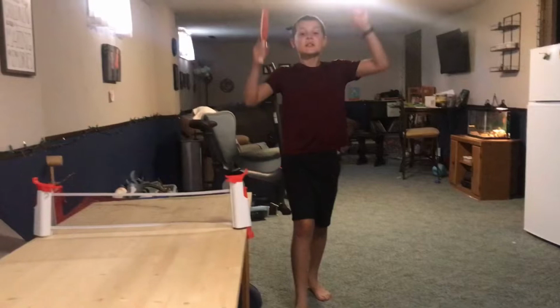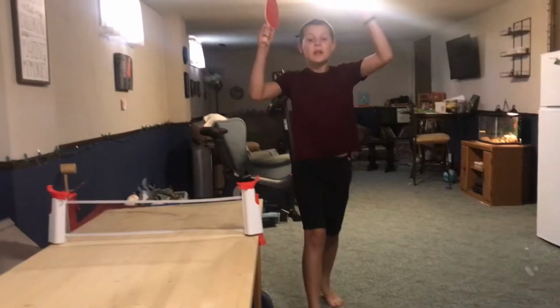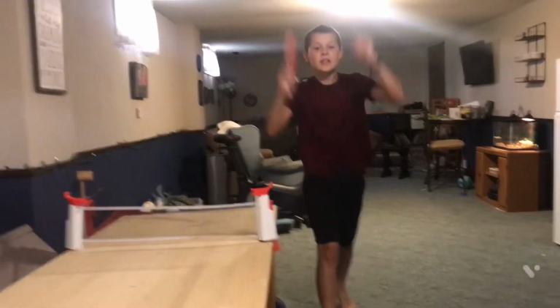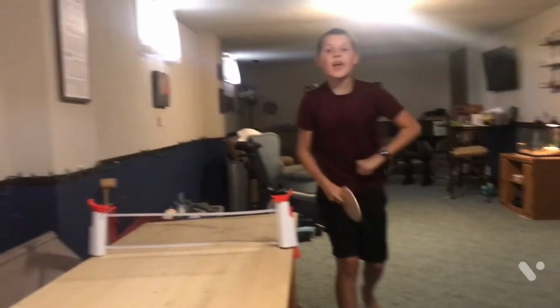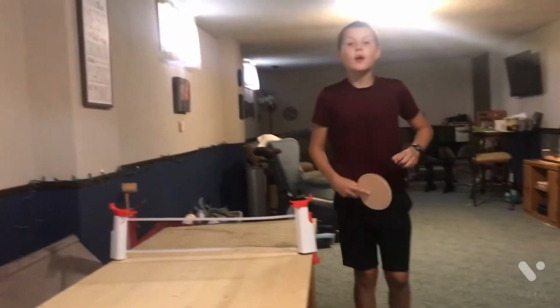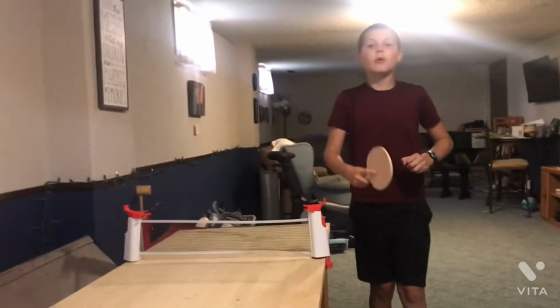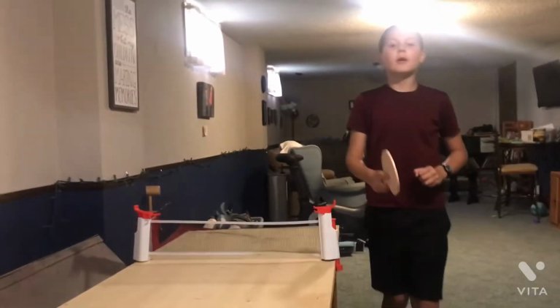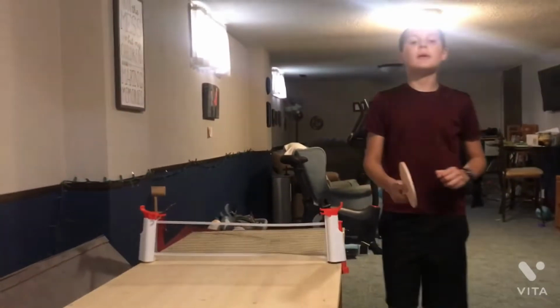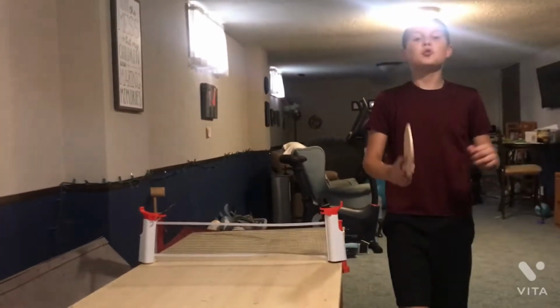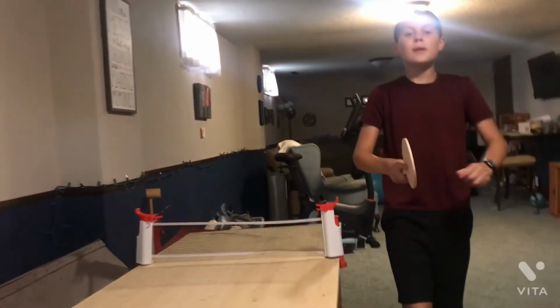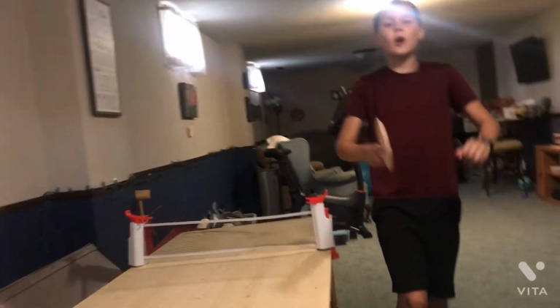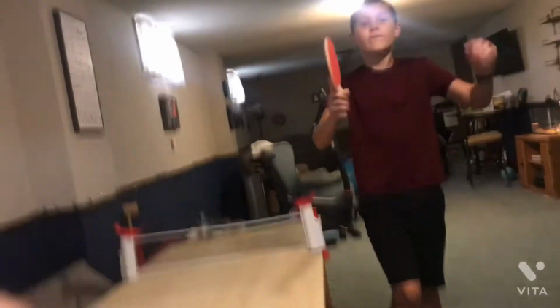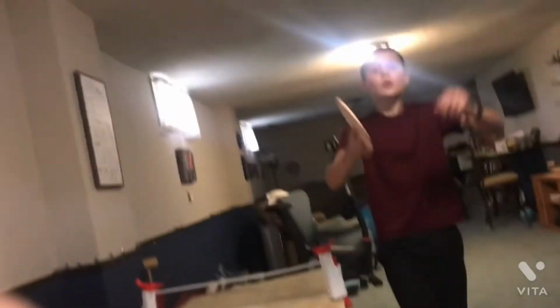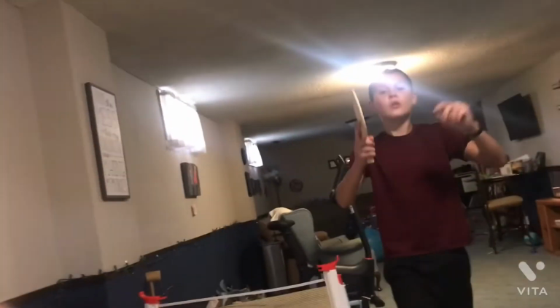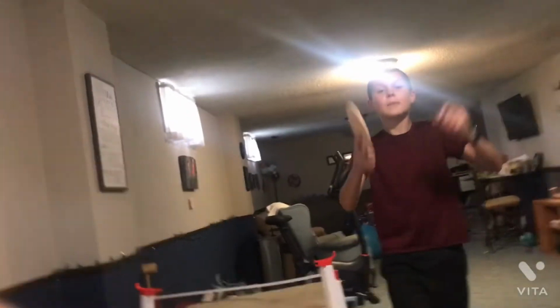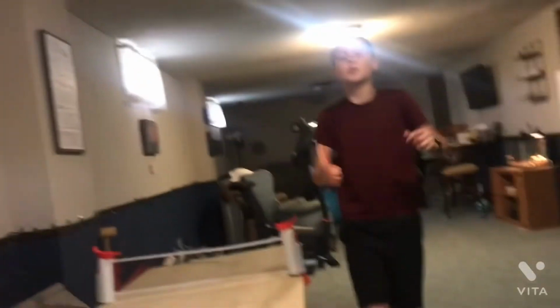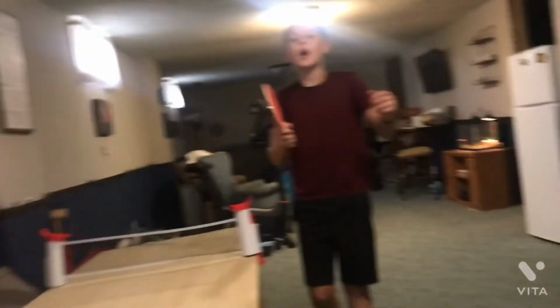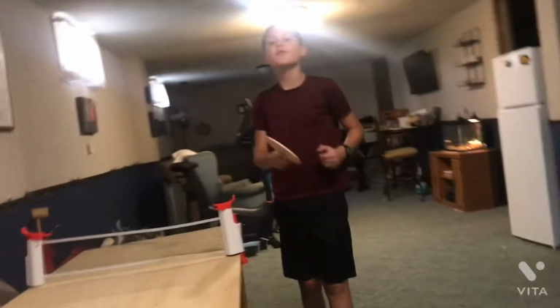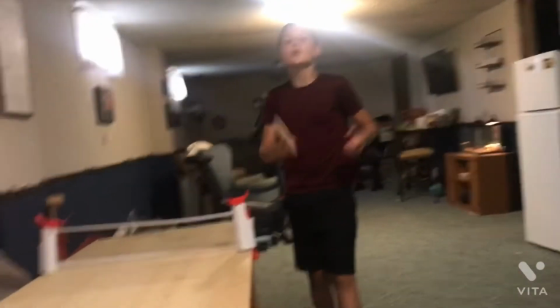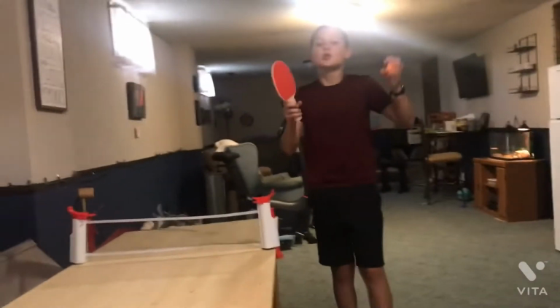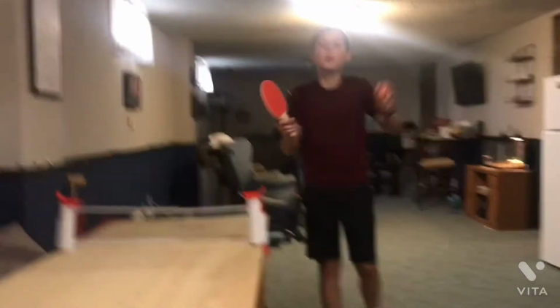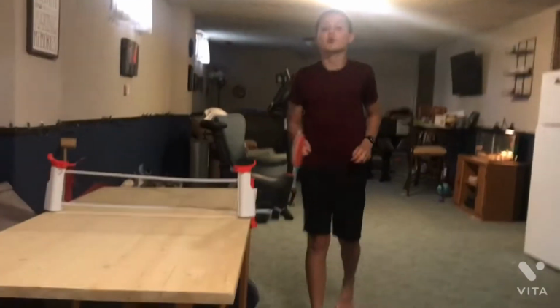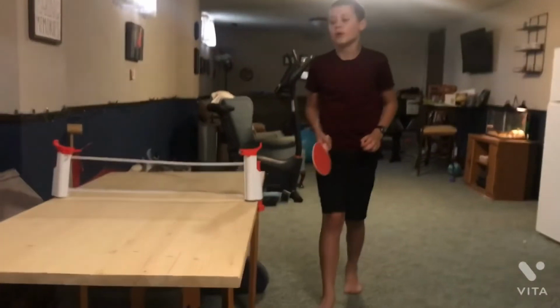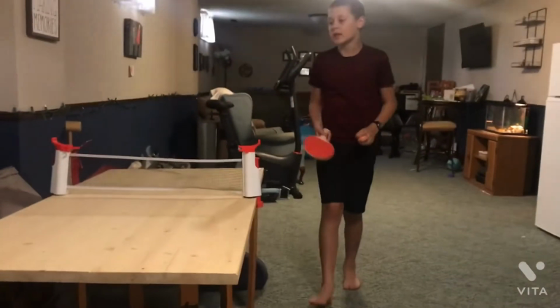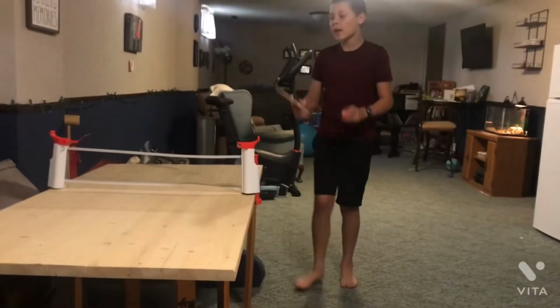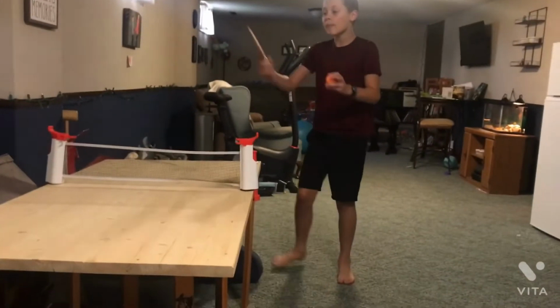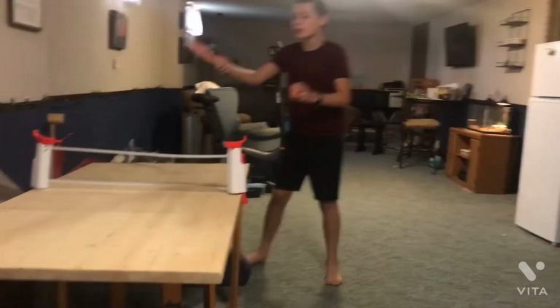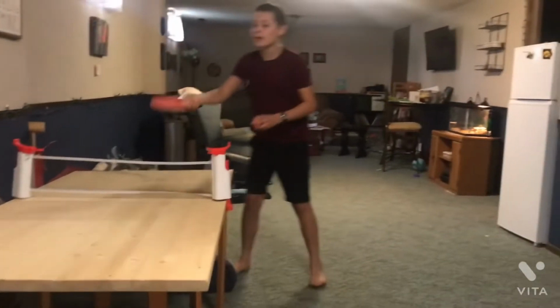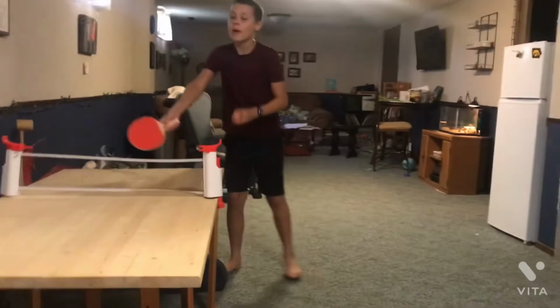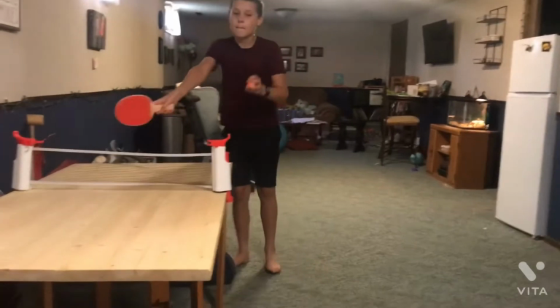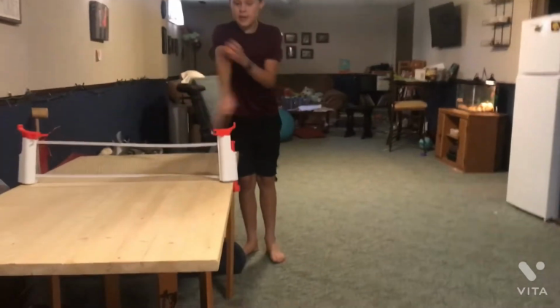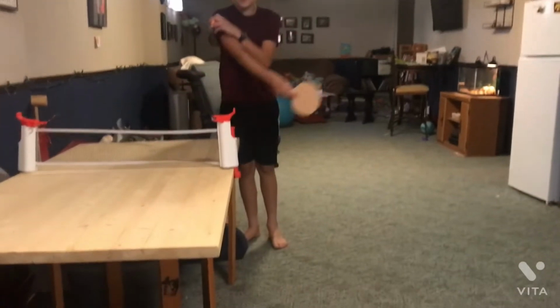And today, we're going to be doing our fourth episode of Sports School. And today, we're doing ping pong.